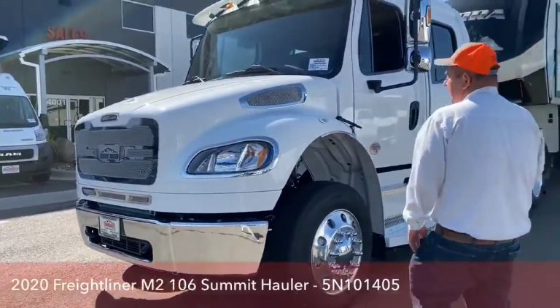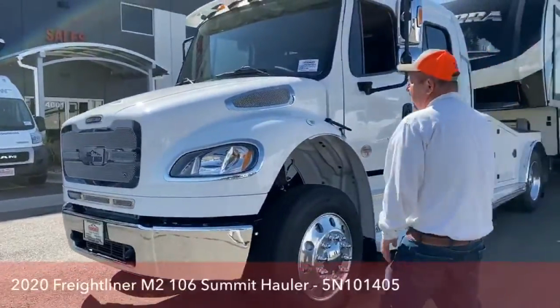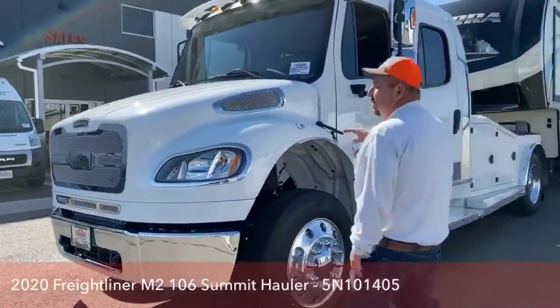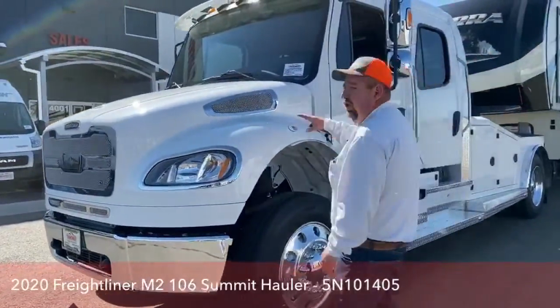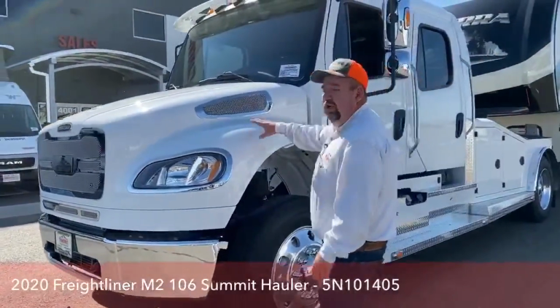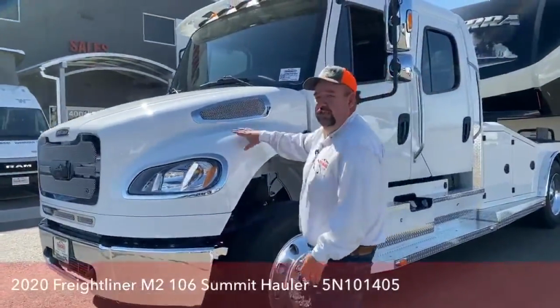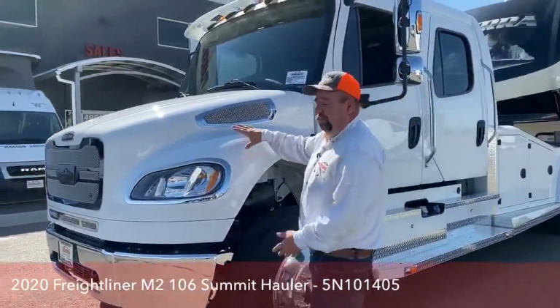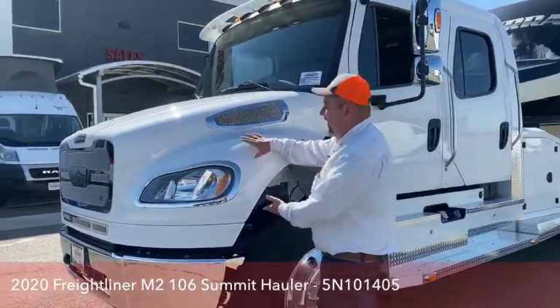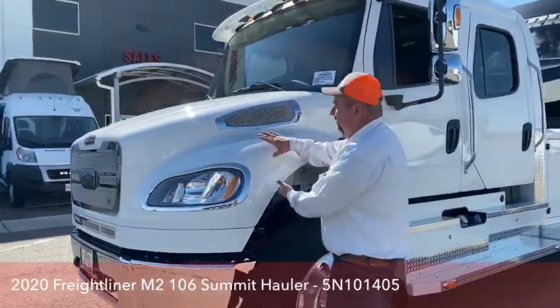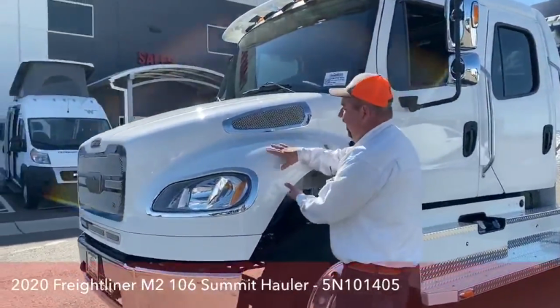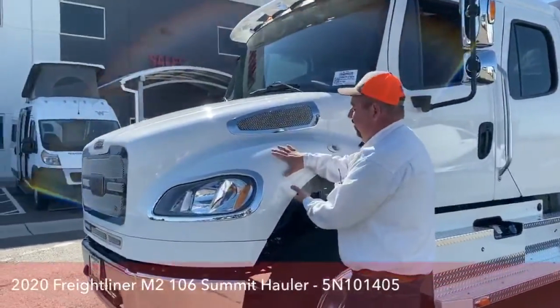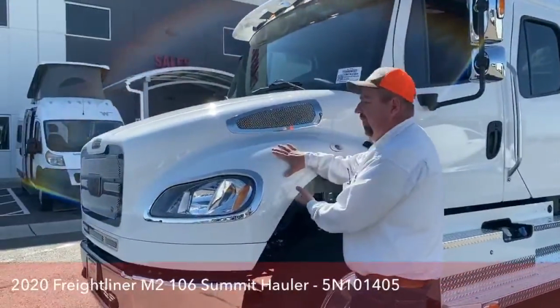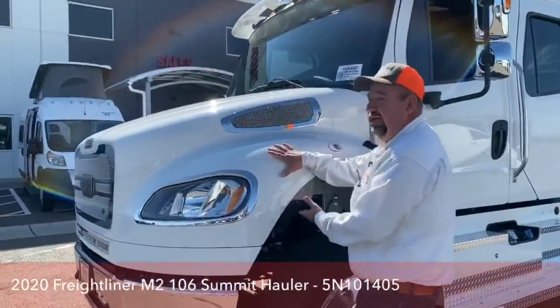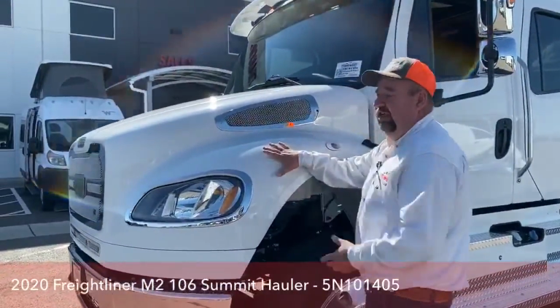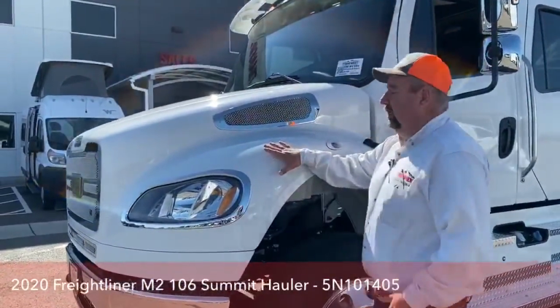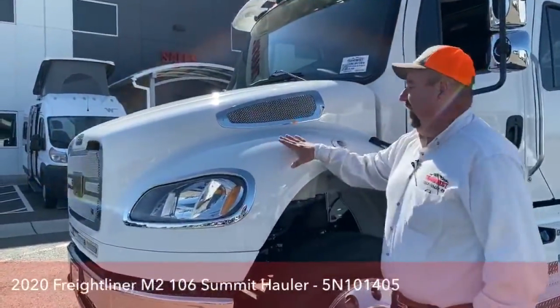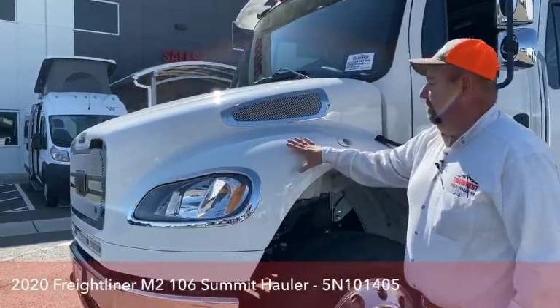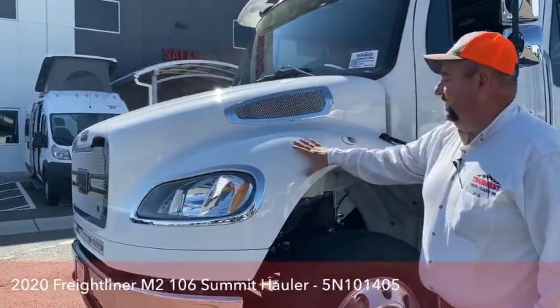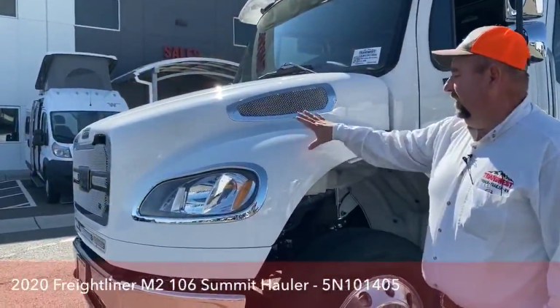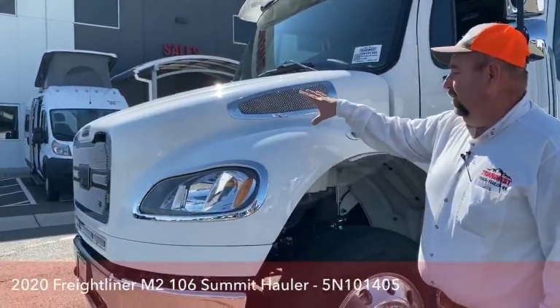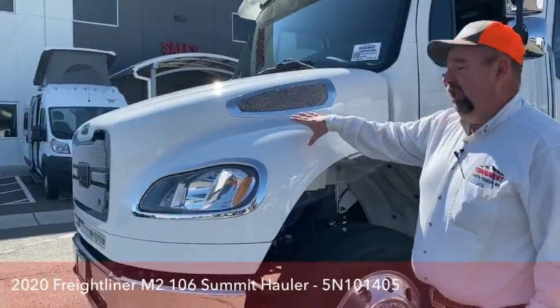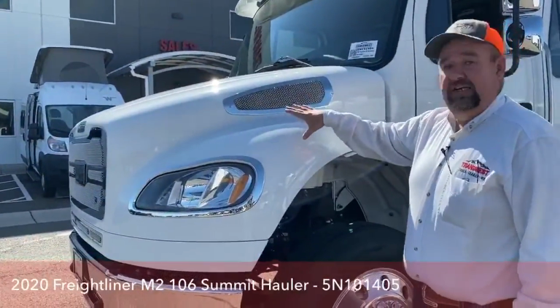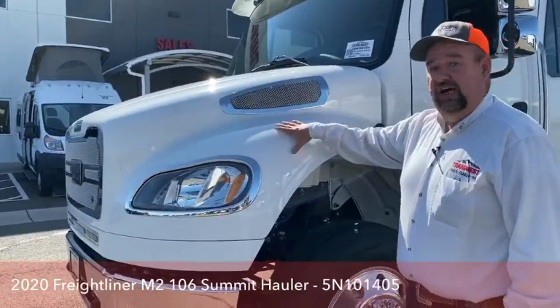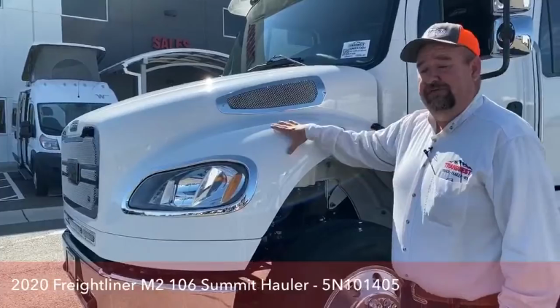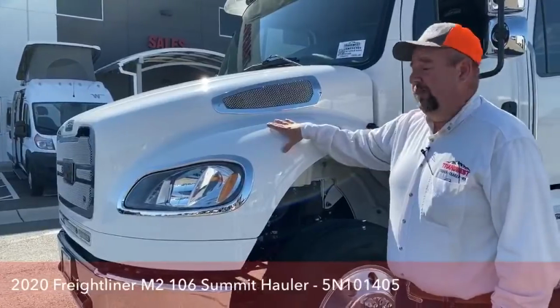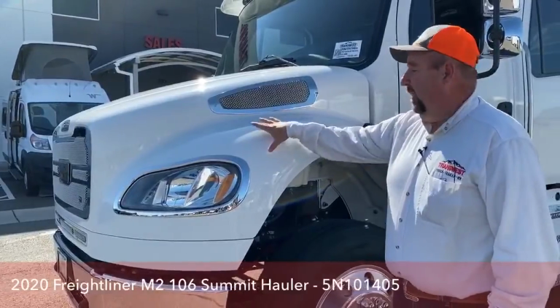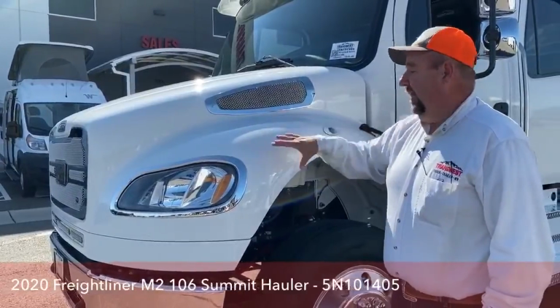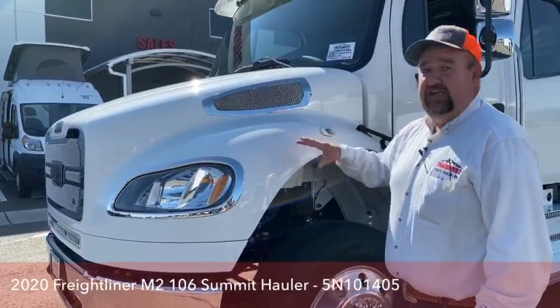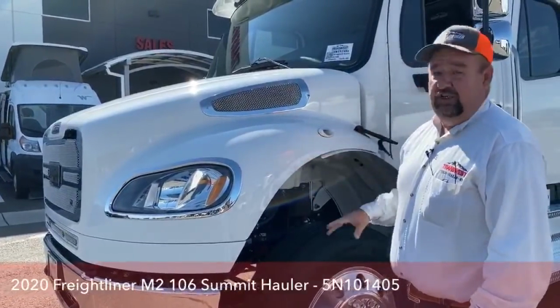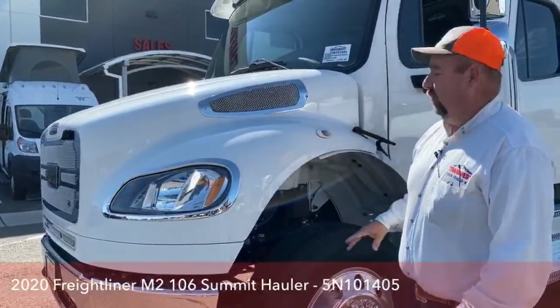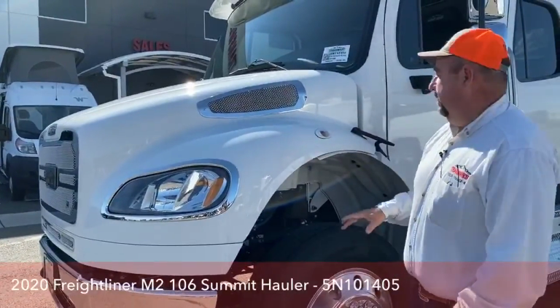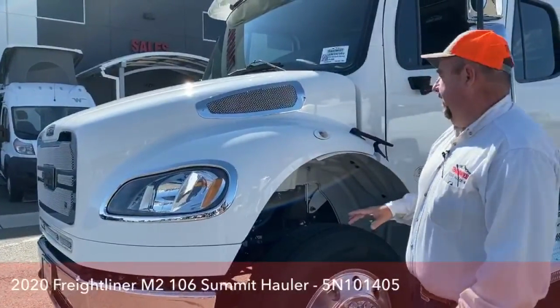The hood is compressed fiberglass, so that makes the hood a lot tougher and easier to repair.